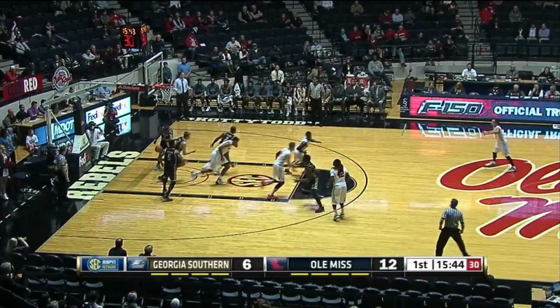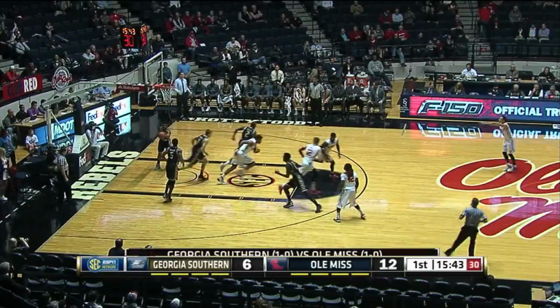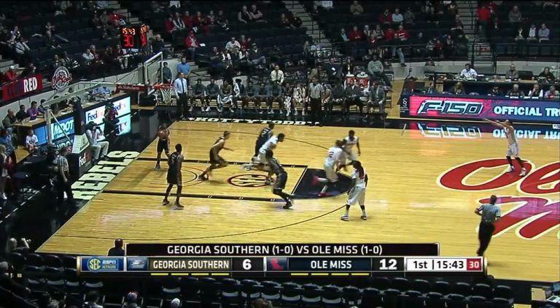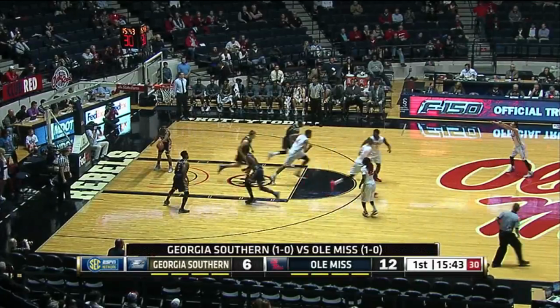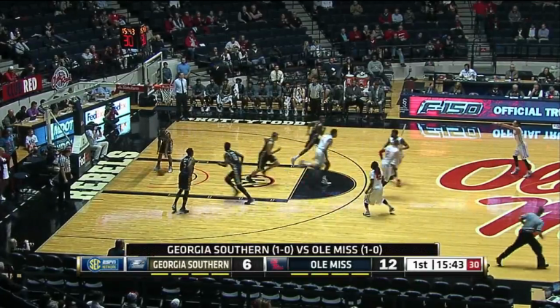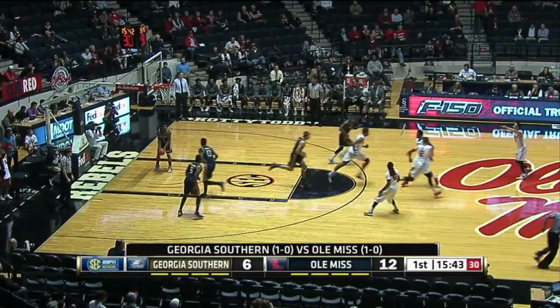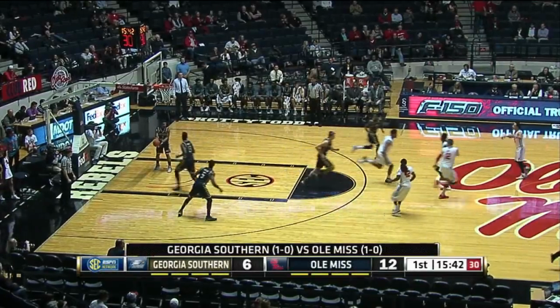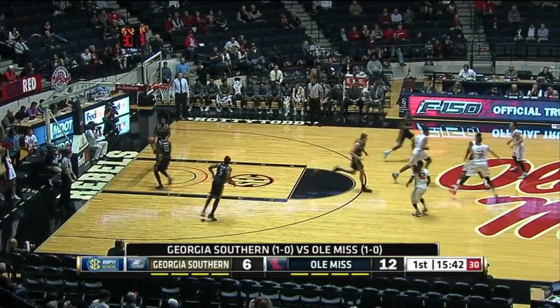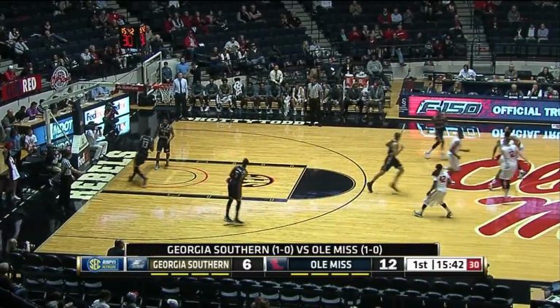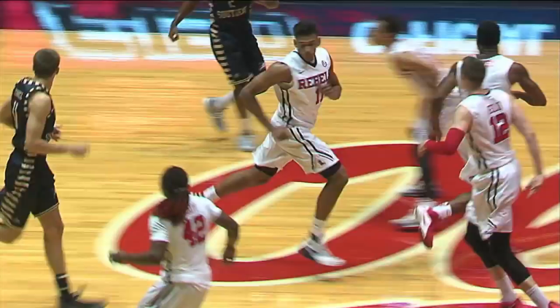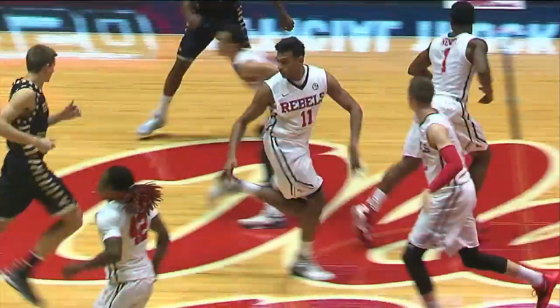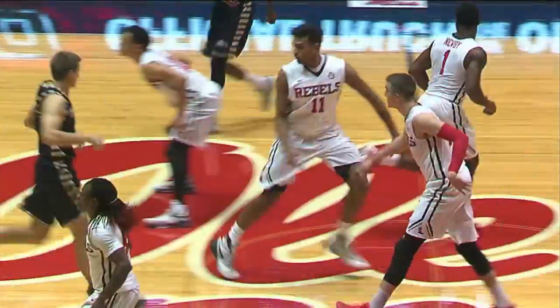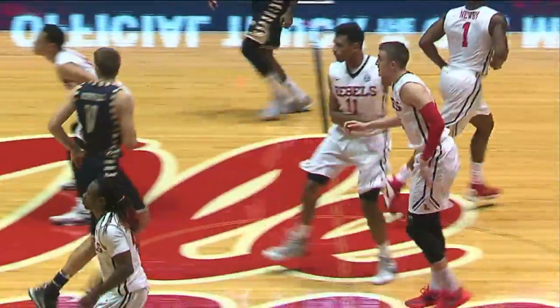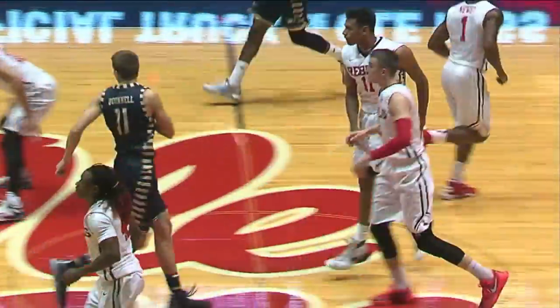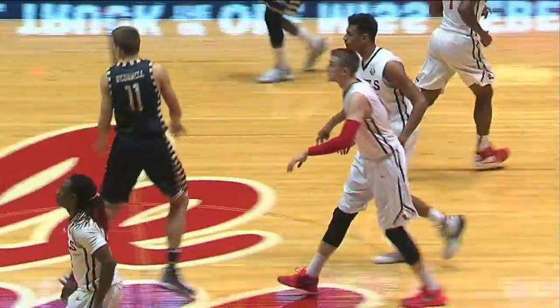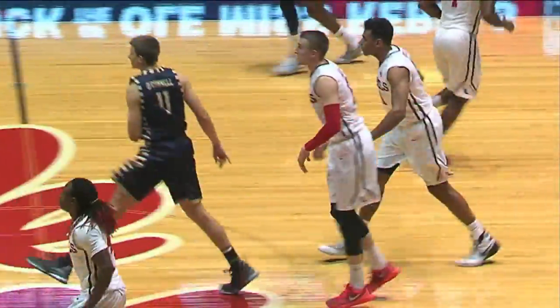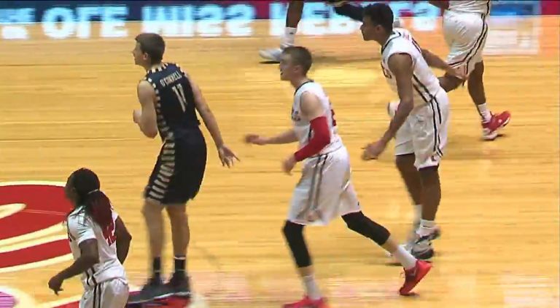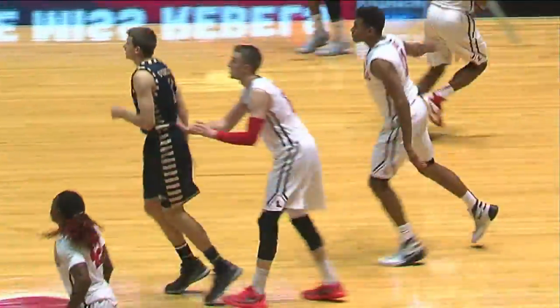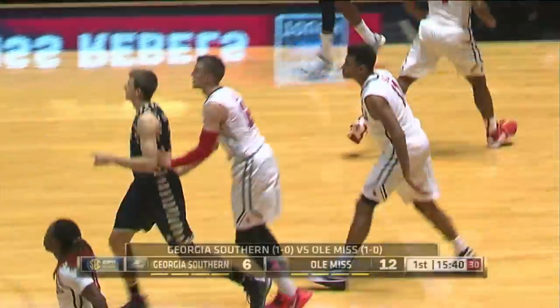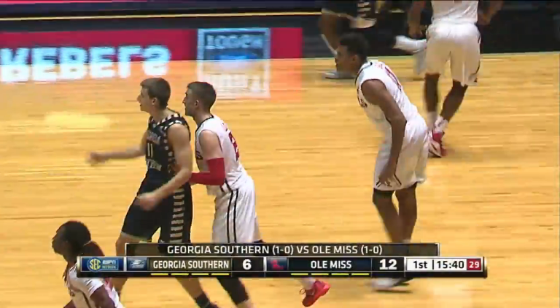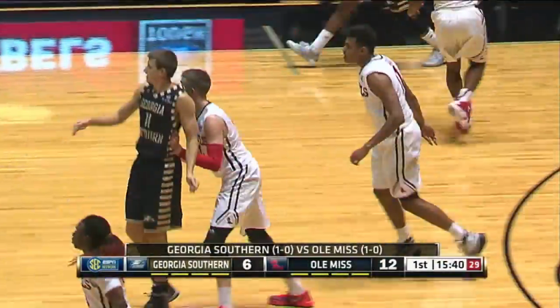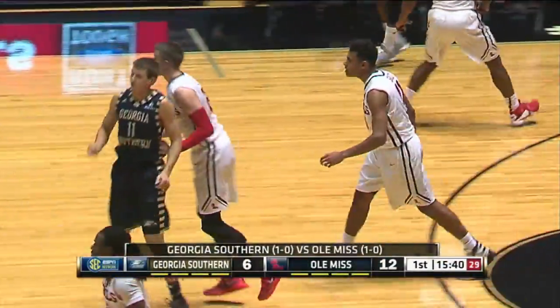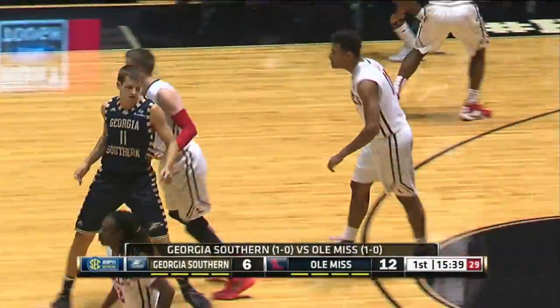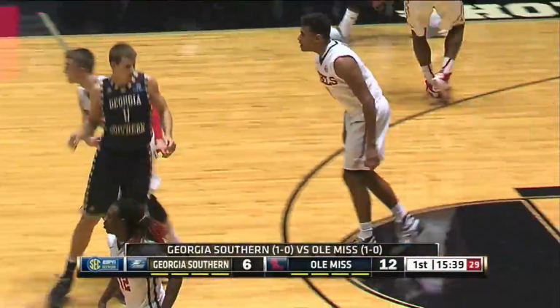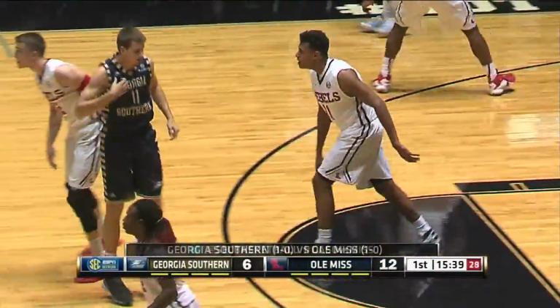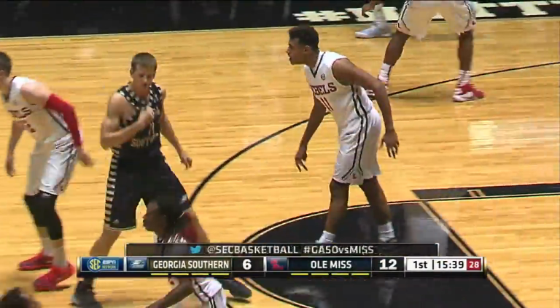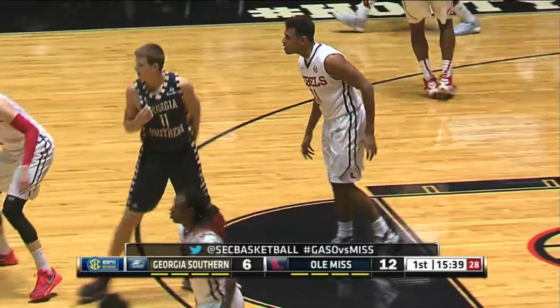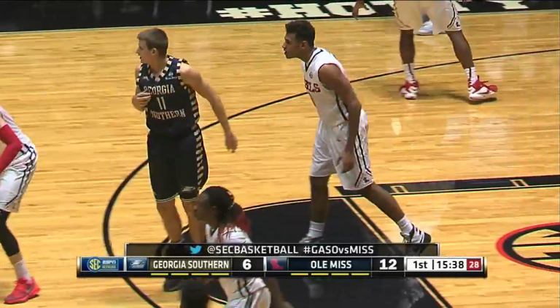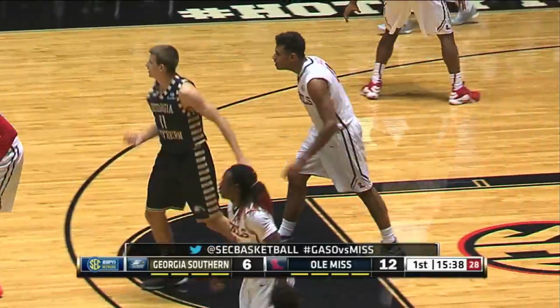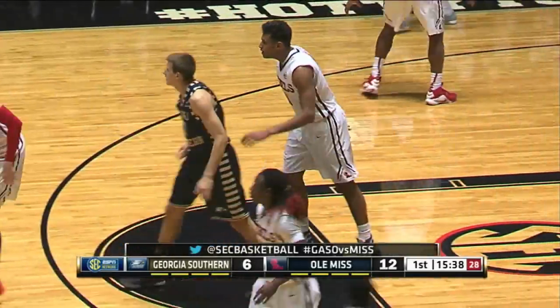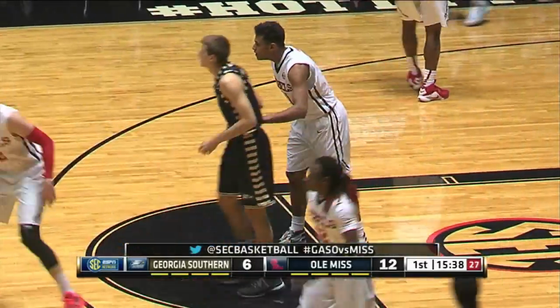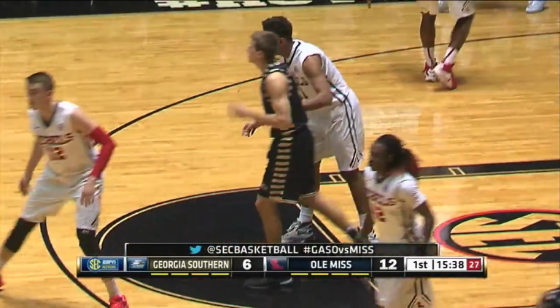An air ball by Moody — maybe partially blocked — but Sebastian Saiz grabbed it, laid it in, and he's got six.